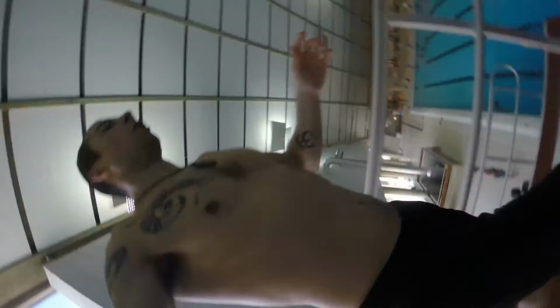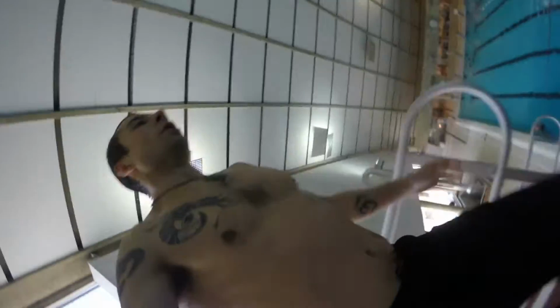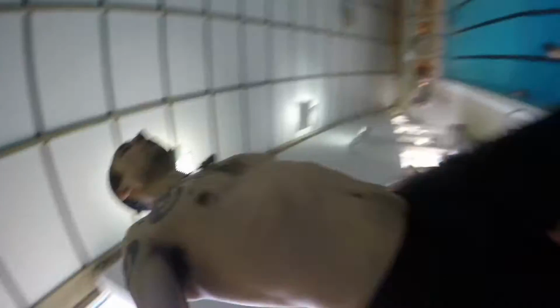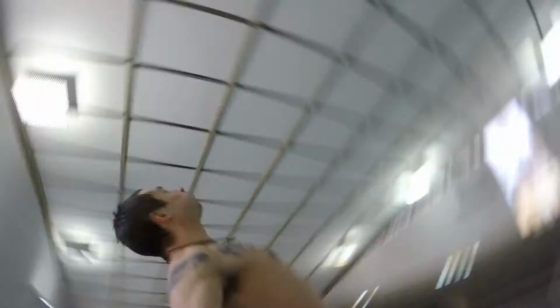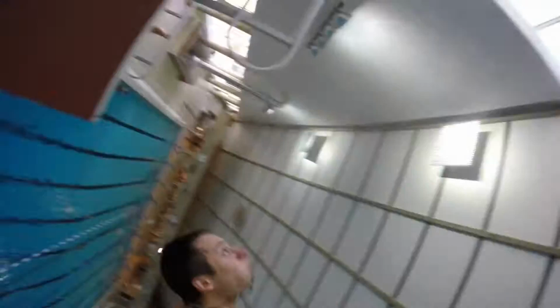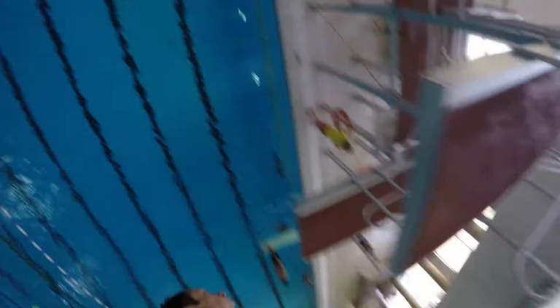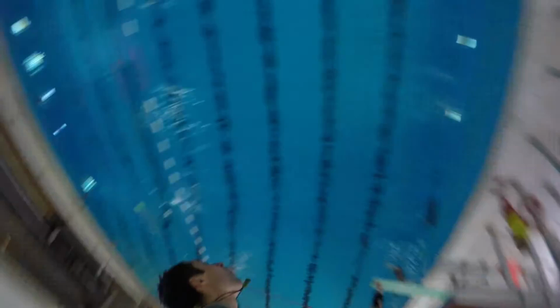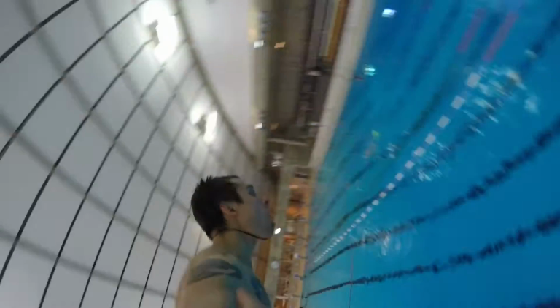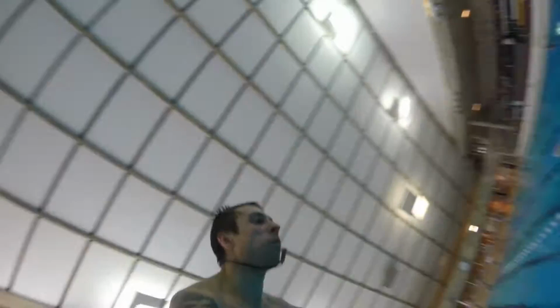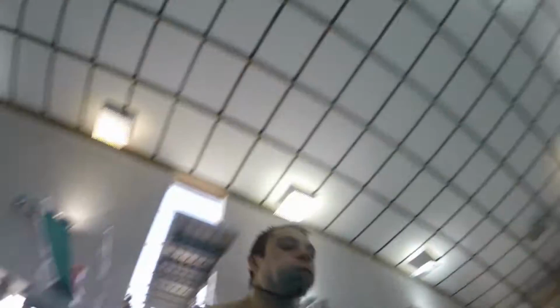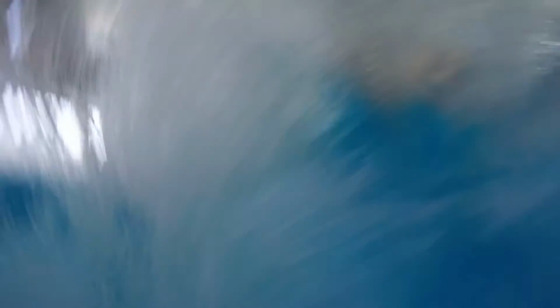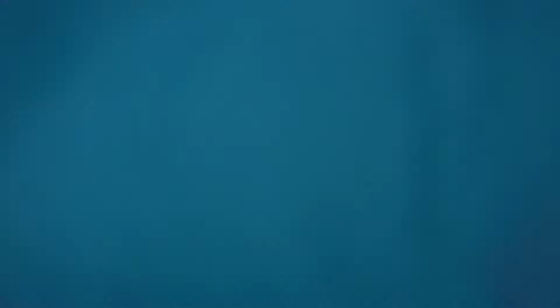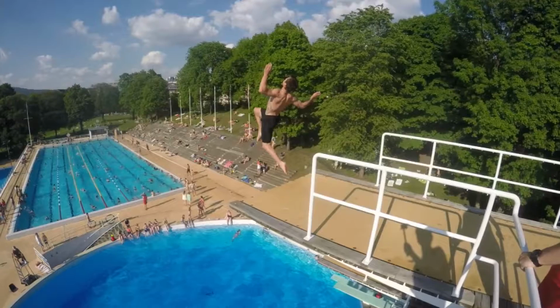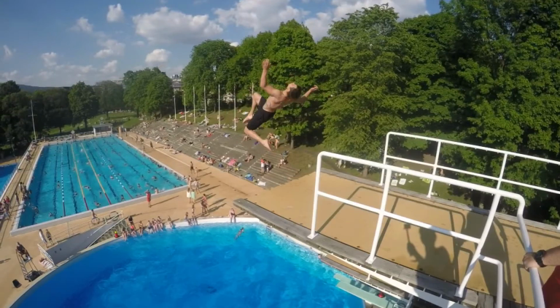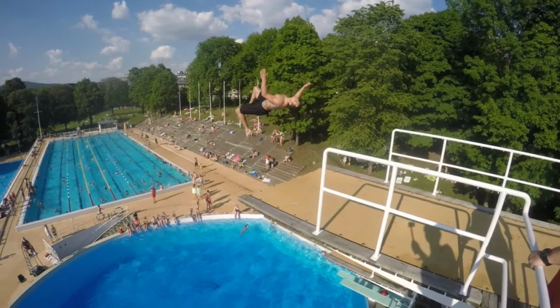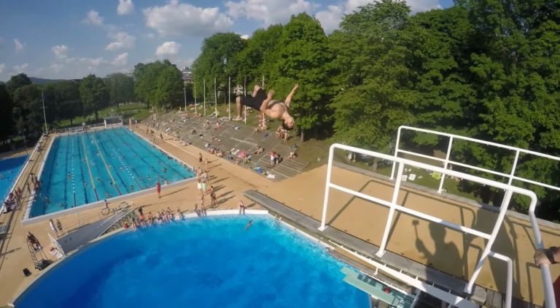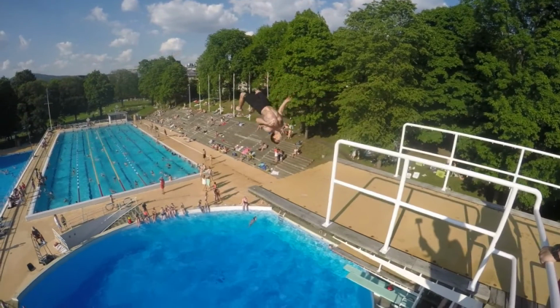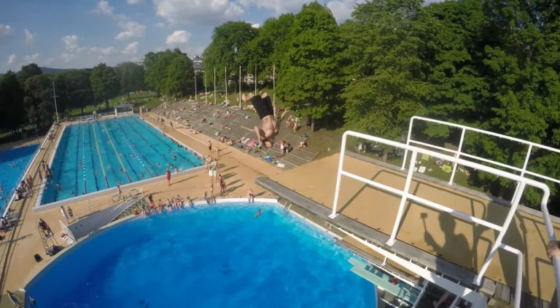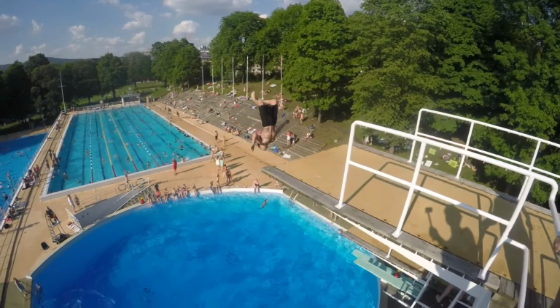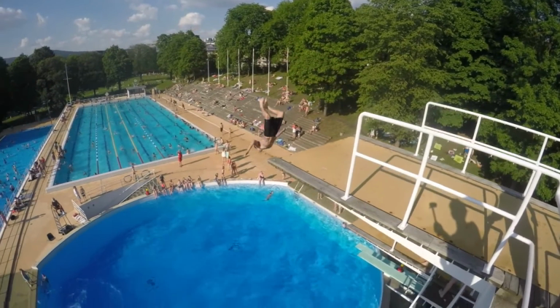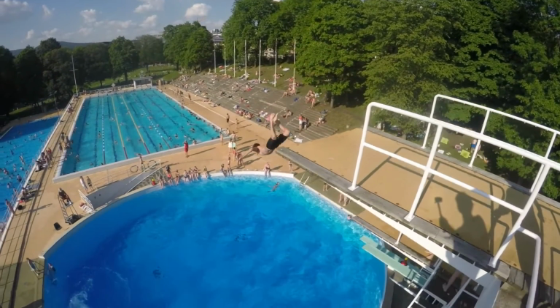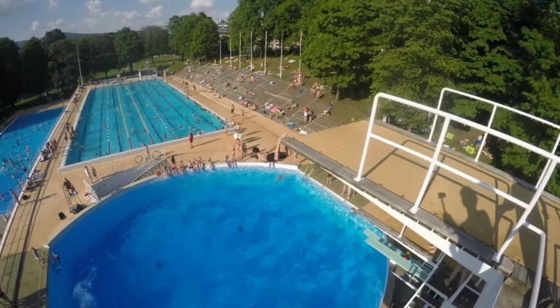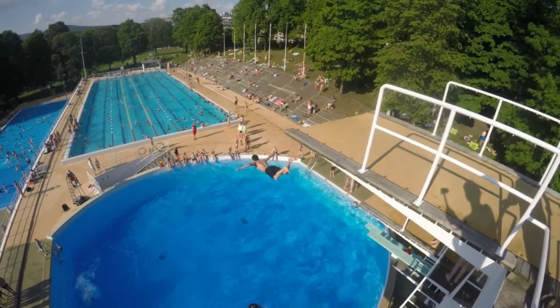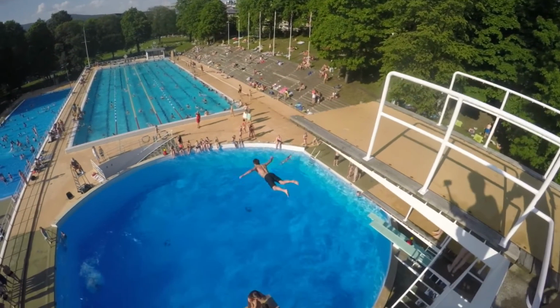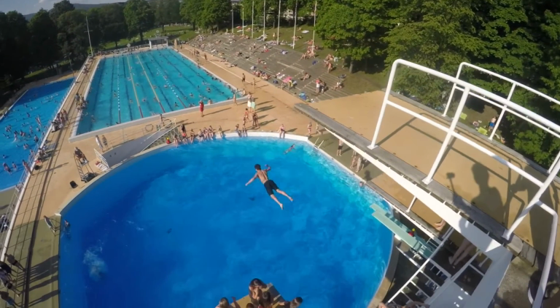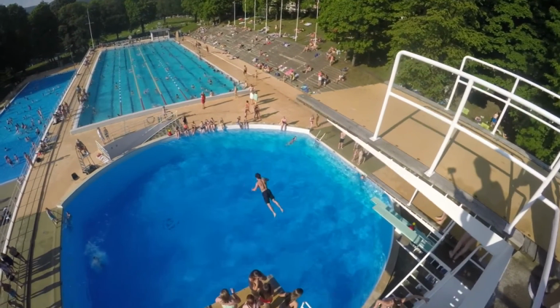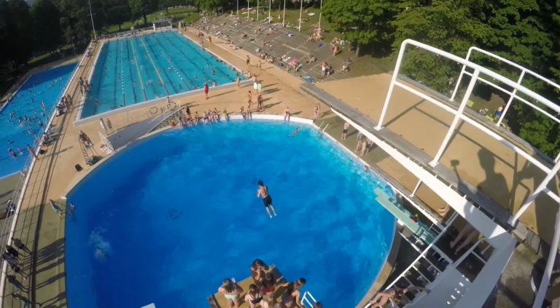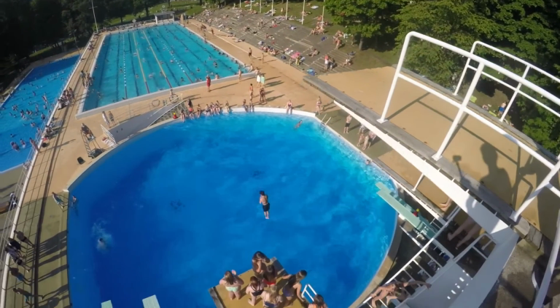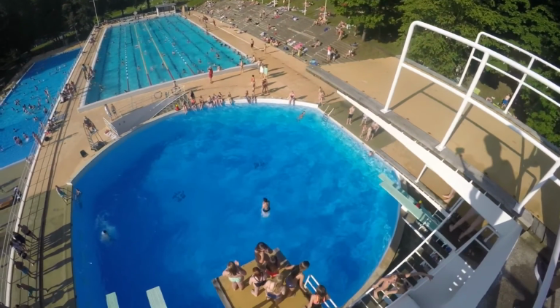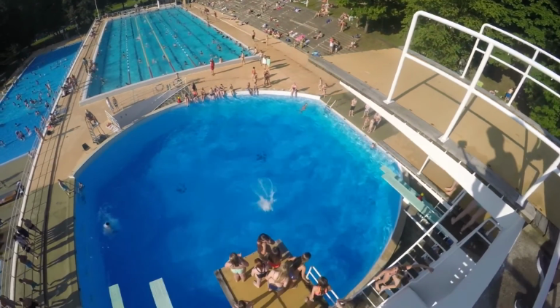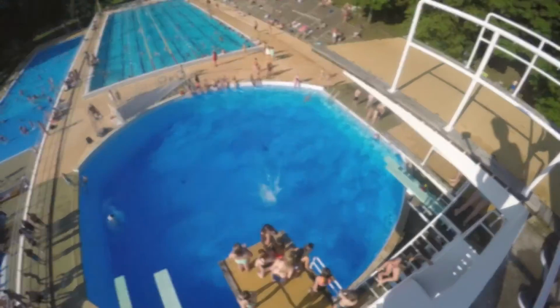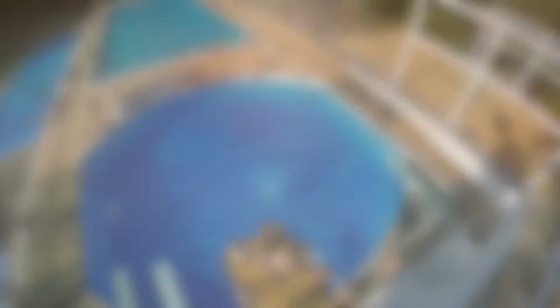Jumping. The same as with tricking, it will help you know where your body is in flight.